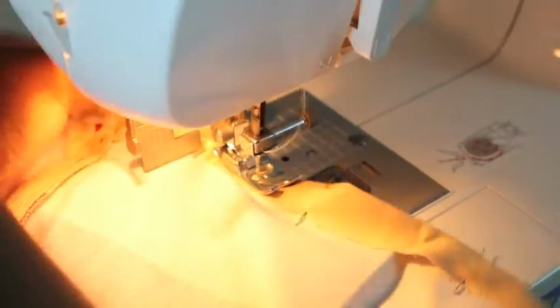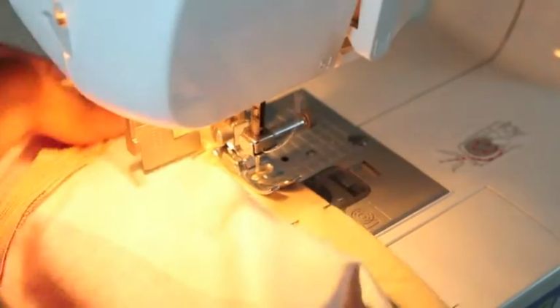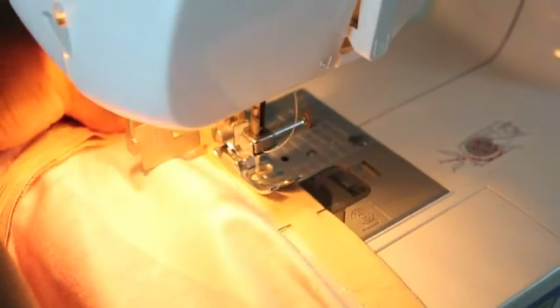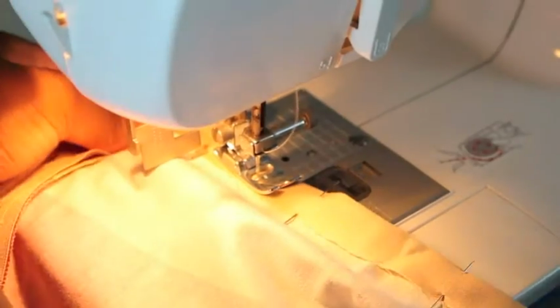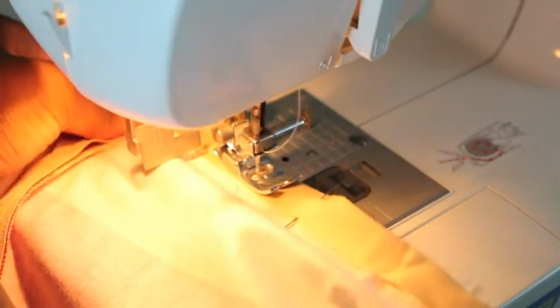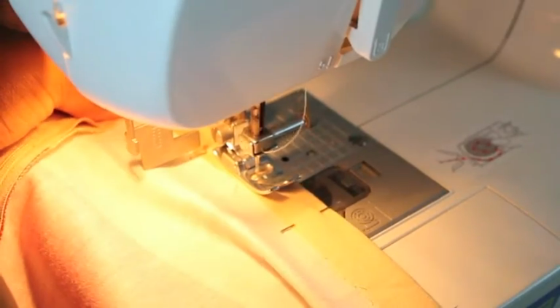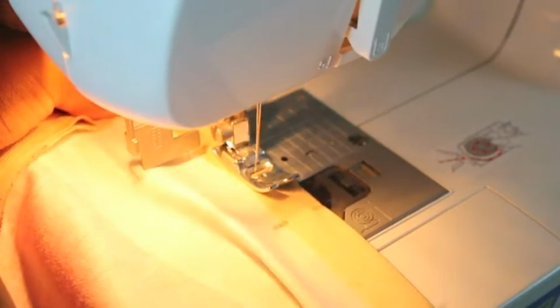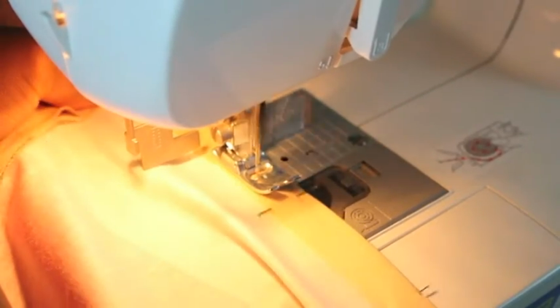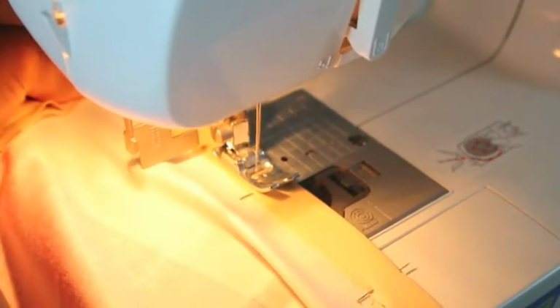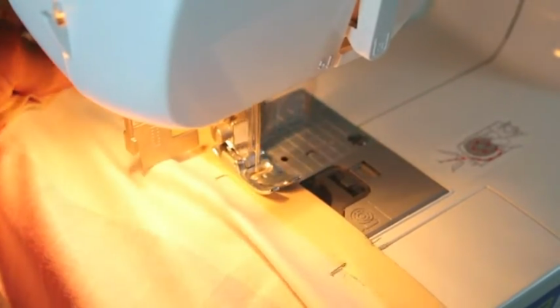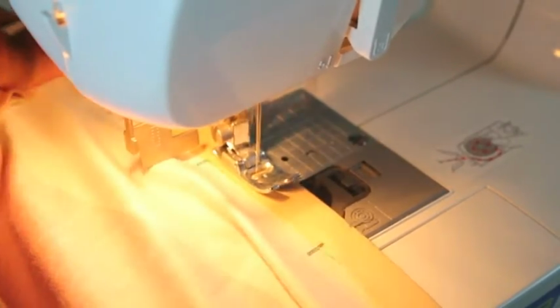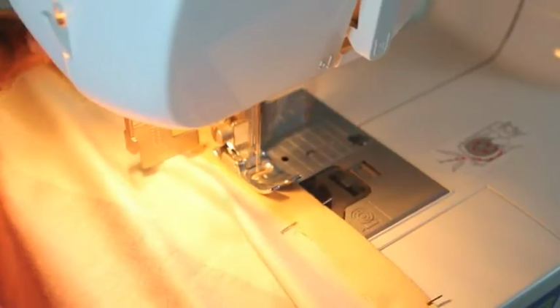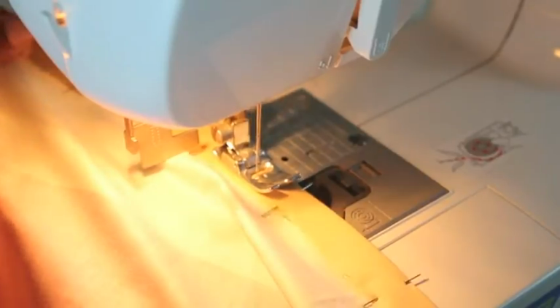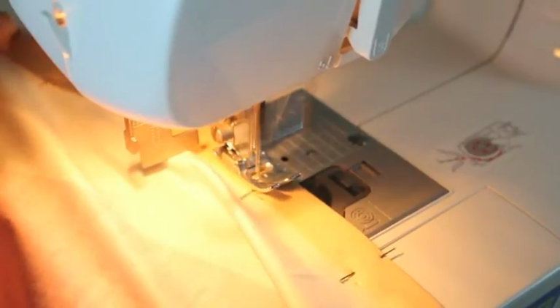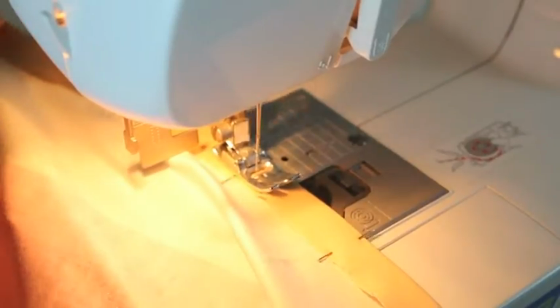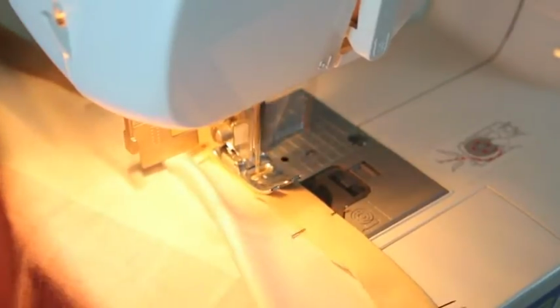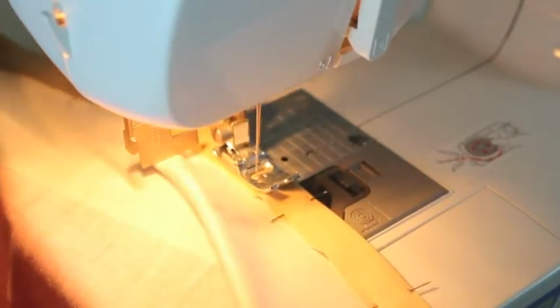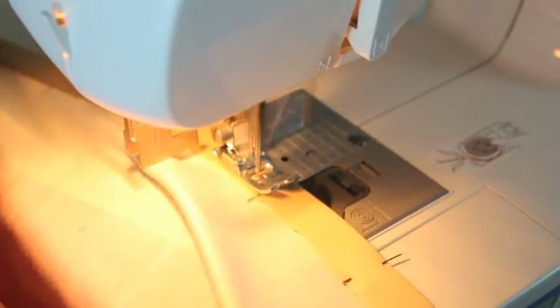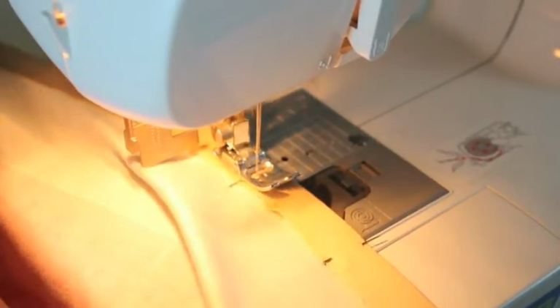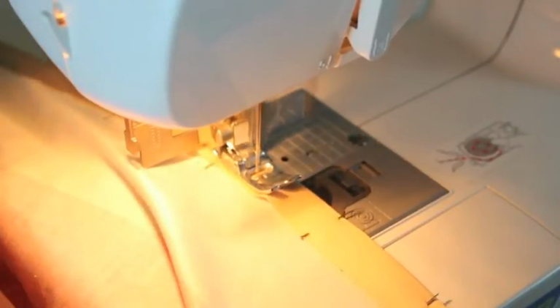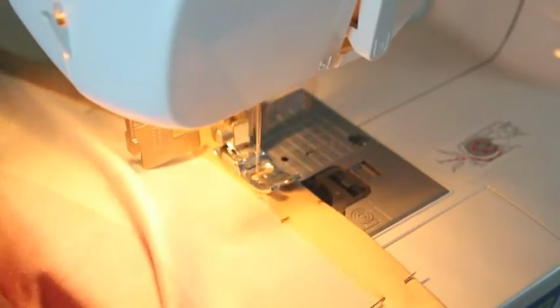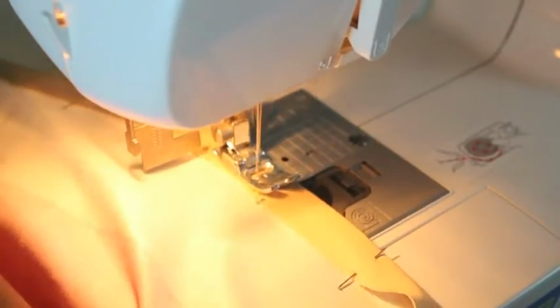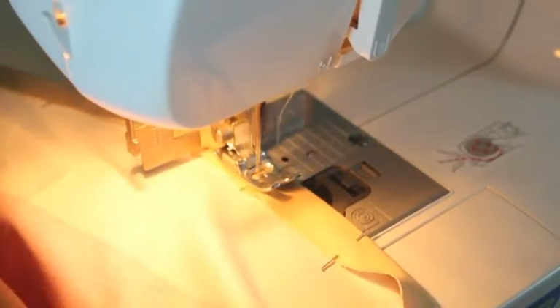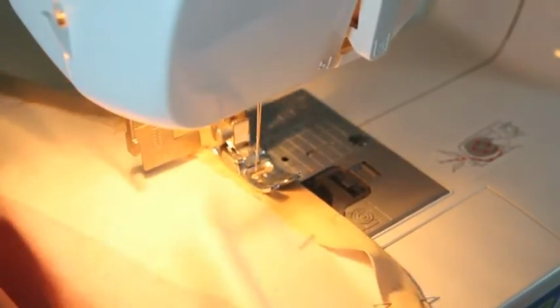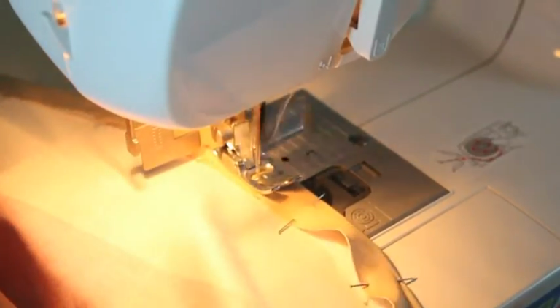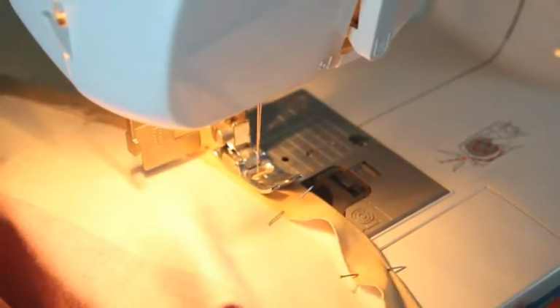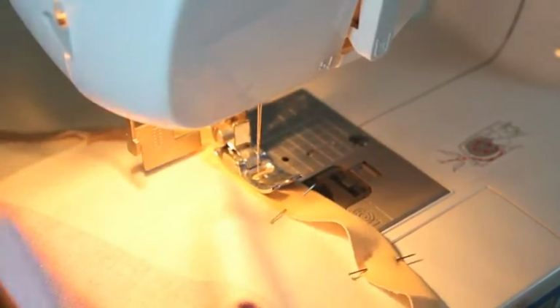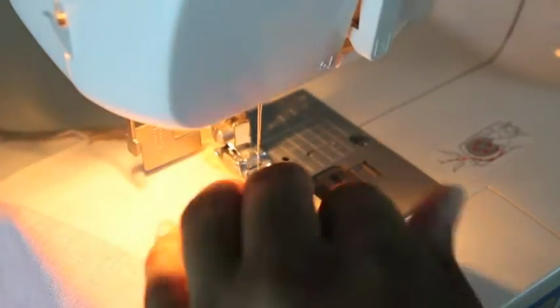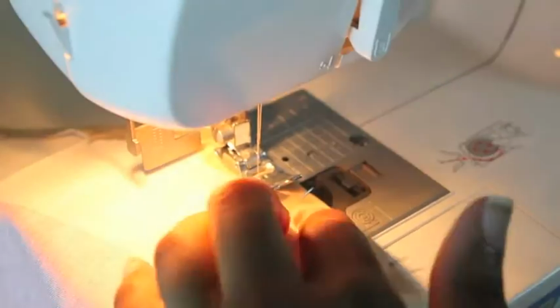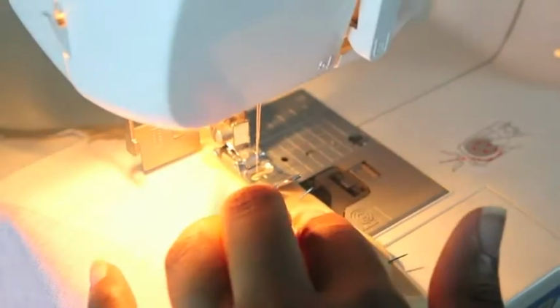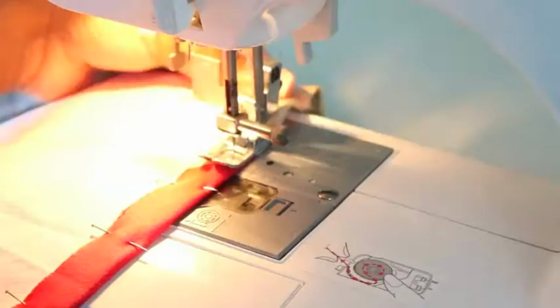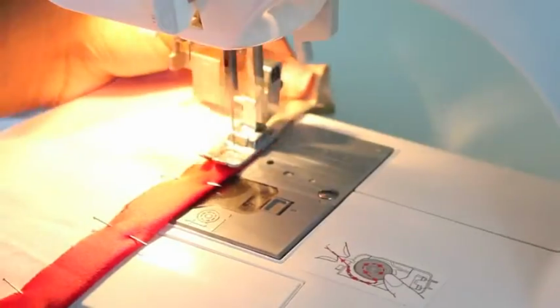Right here I line the fabric up with the presser foot and I'm using that as my guide to sew along the hem of the skirt.